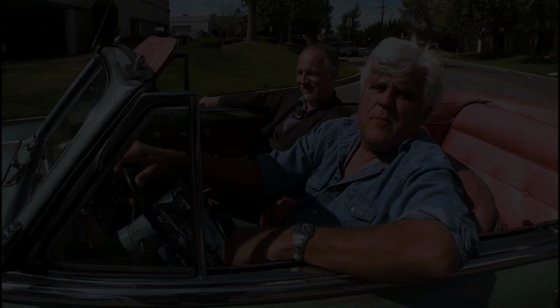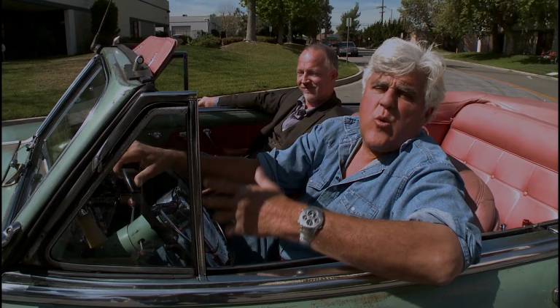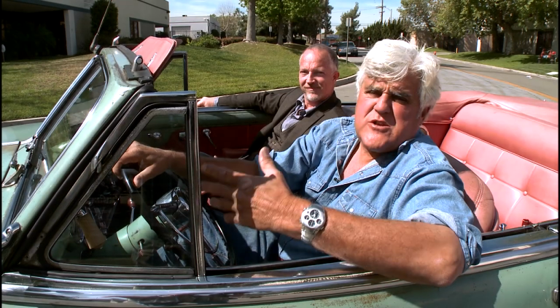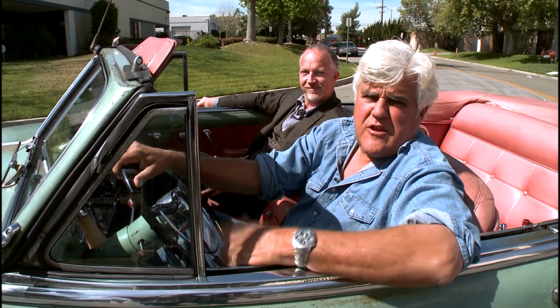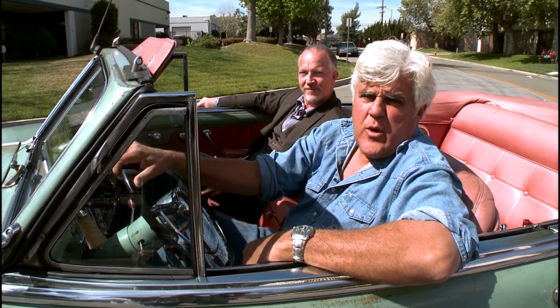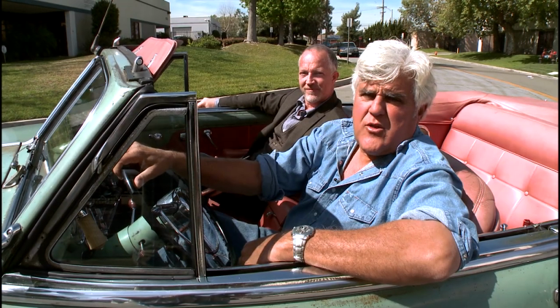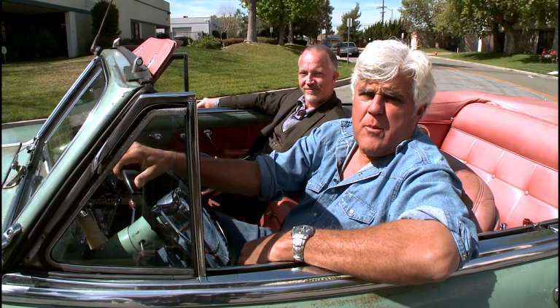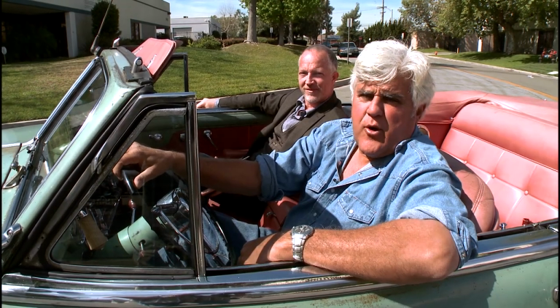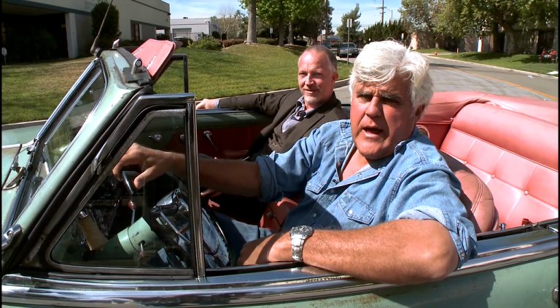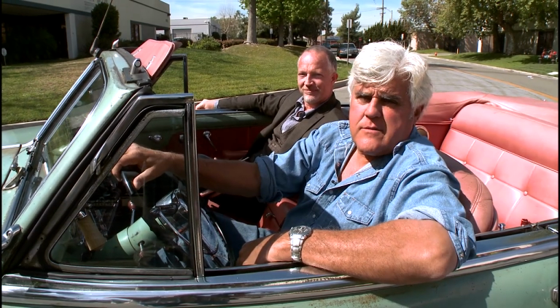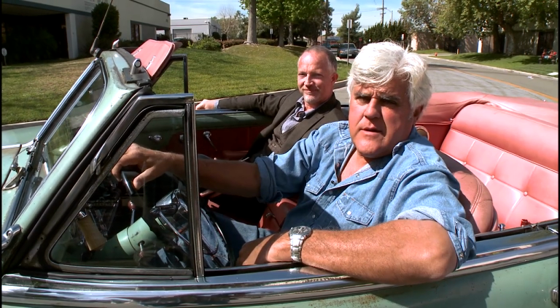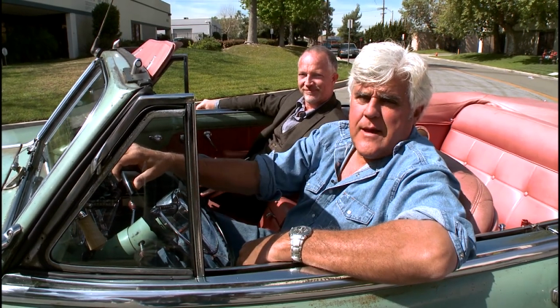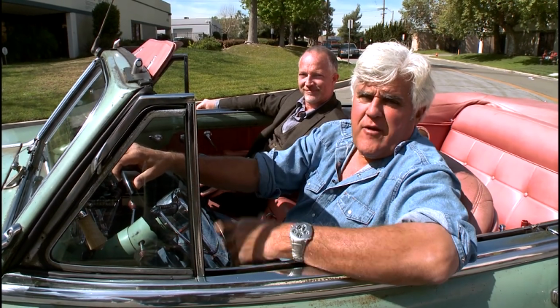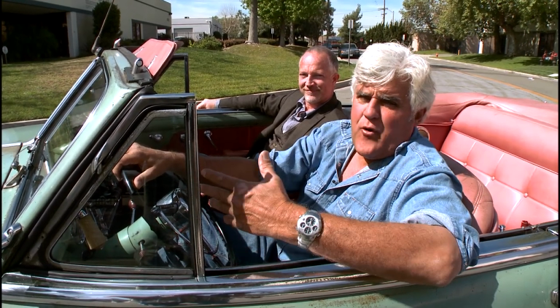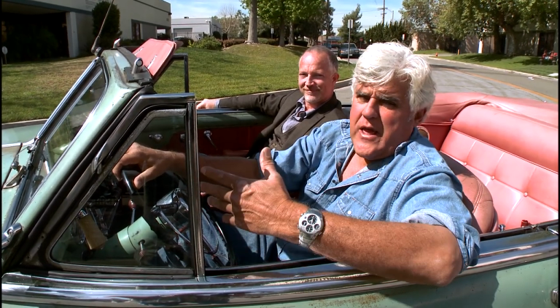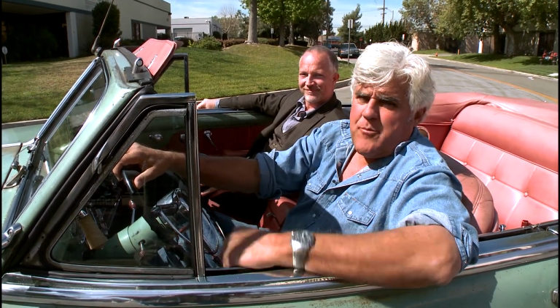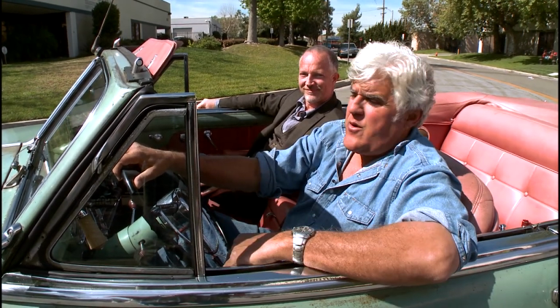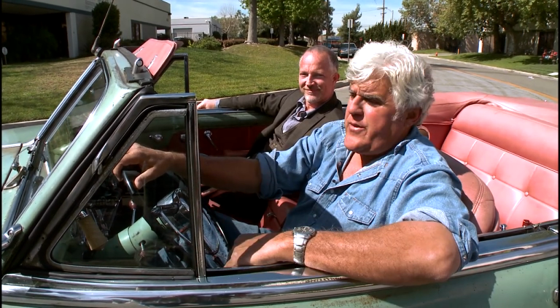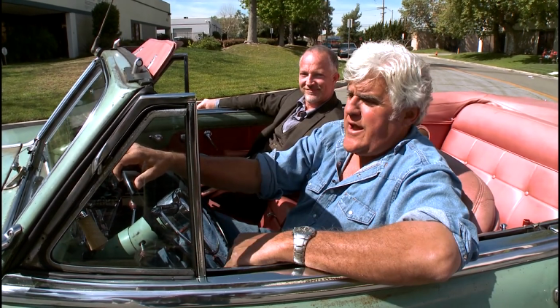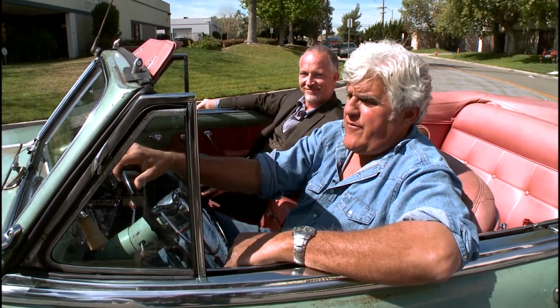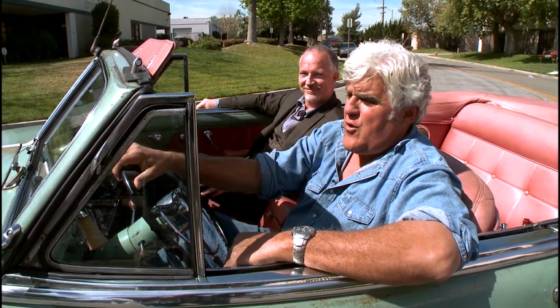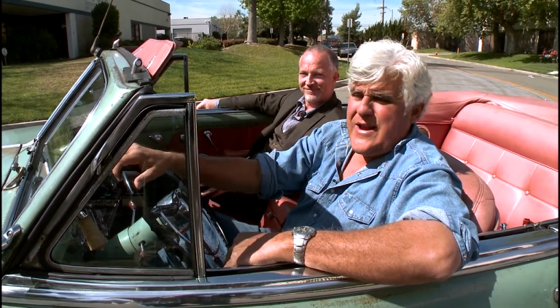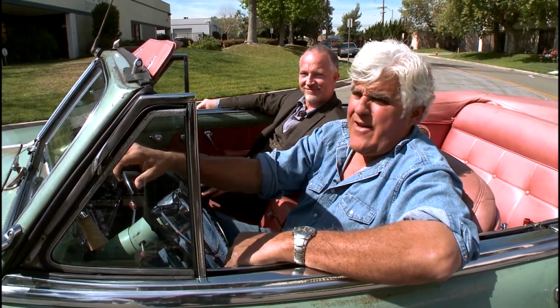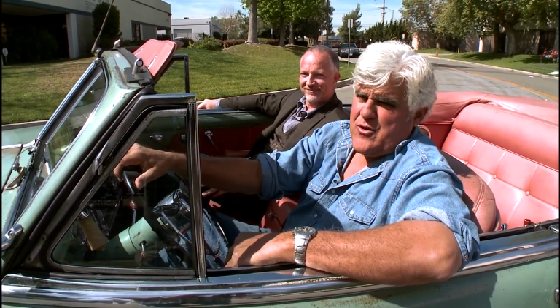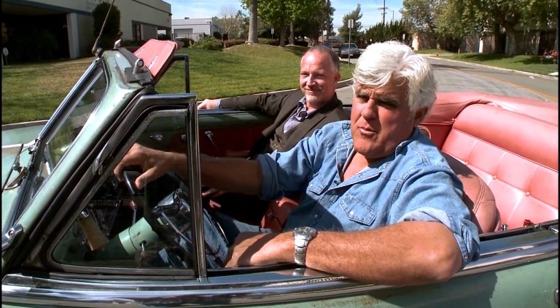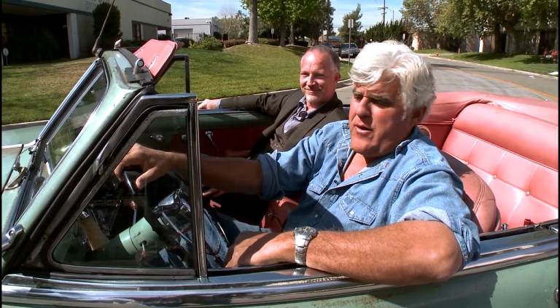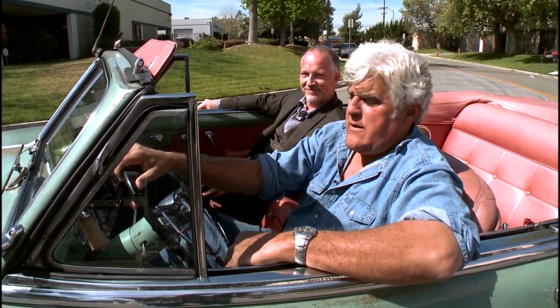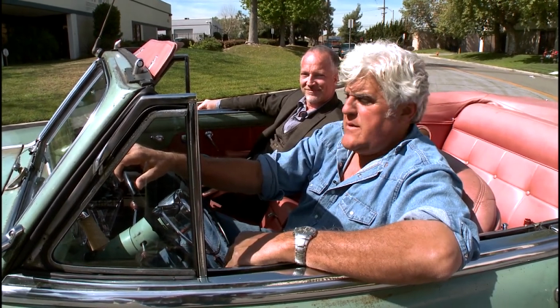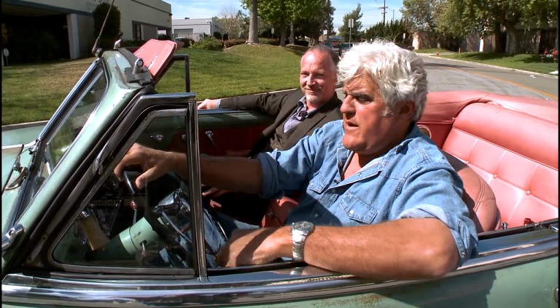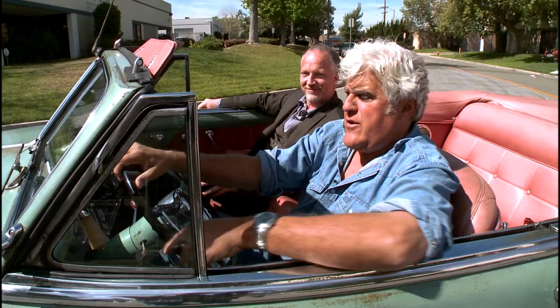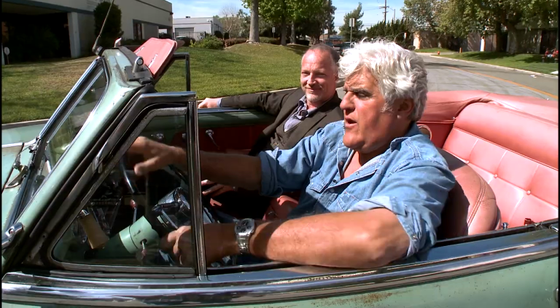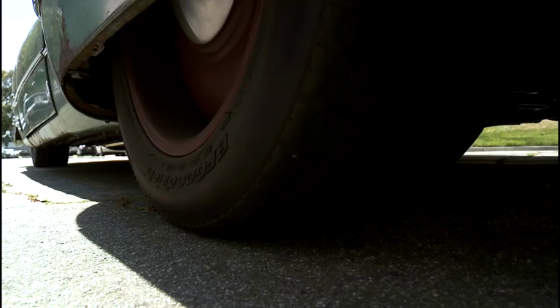The big question is will it do a burnout? A 48 Buick with the Dynaflow could never do a burnout. Let's give it a try.